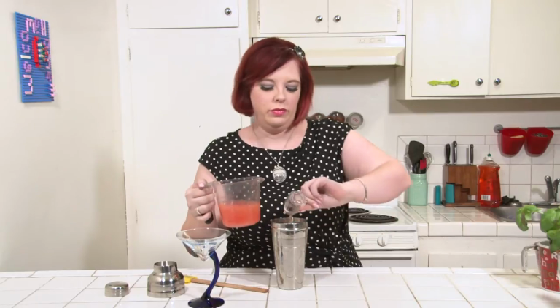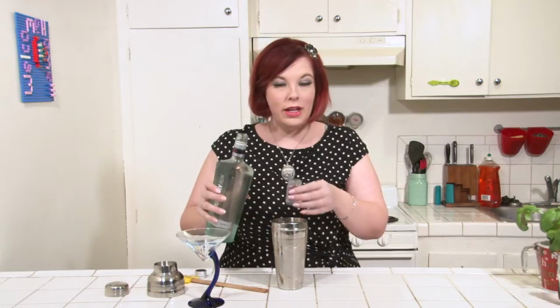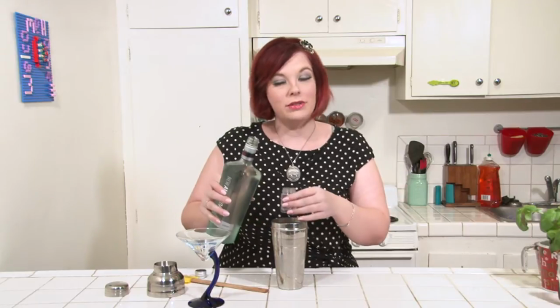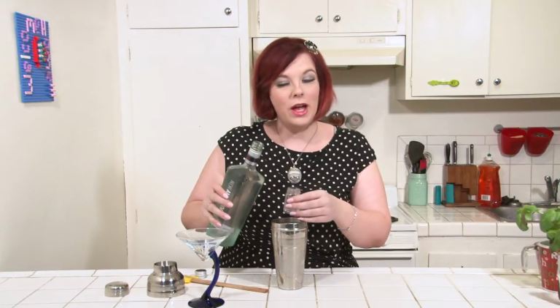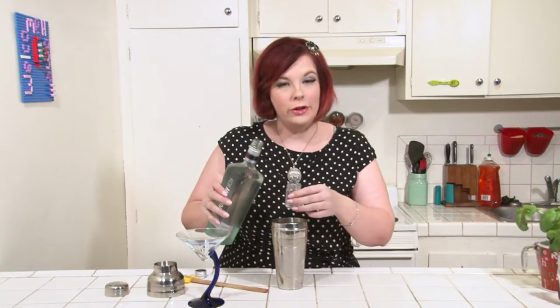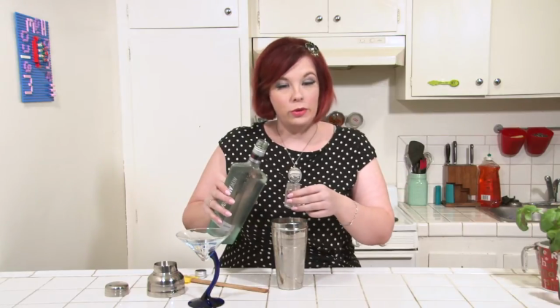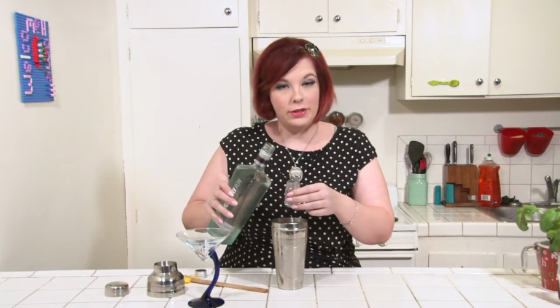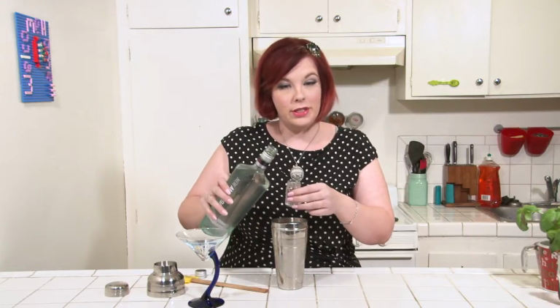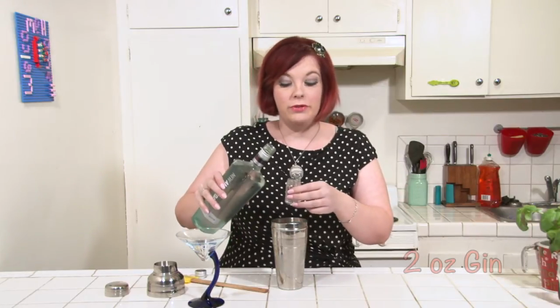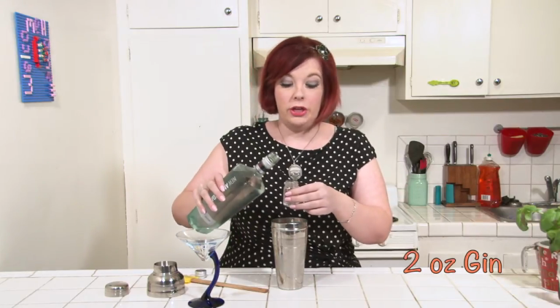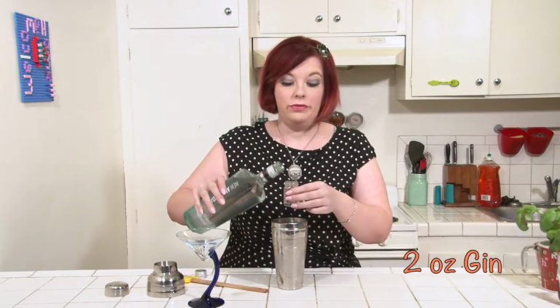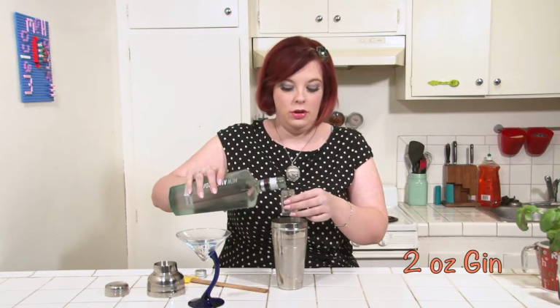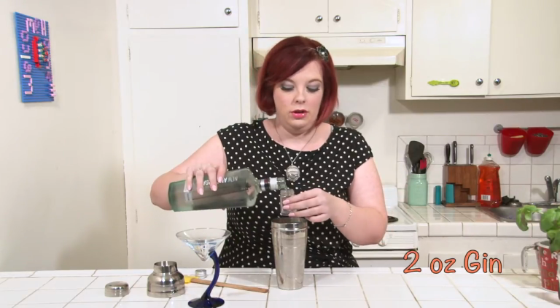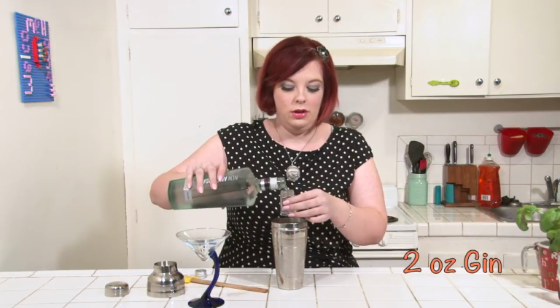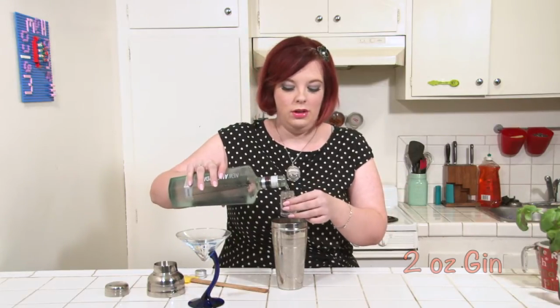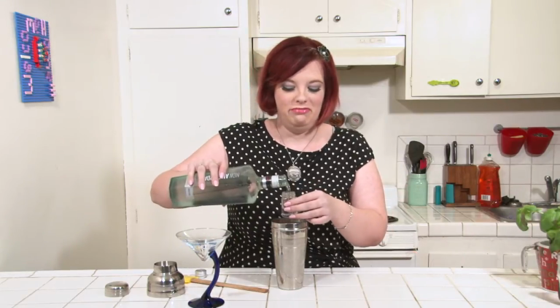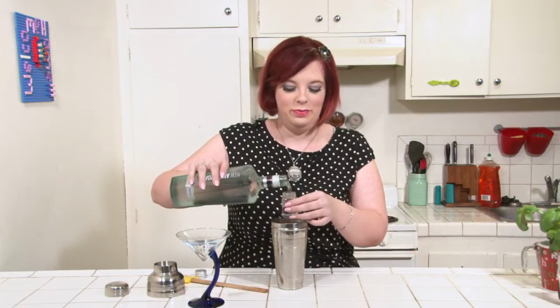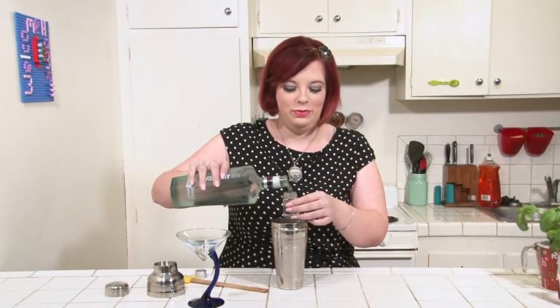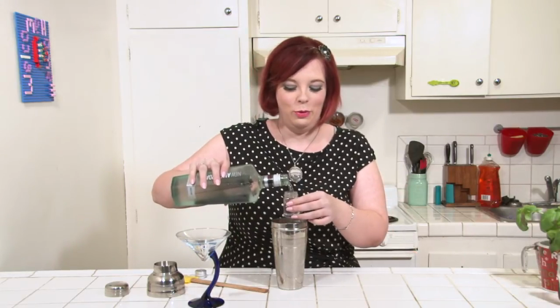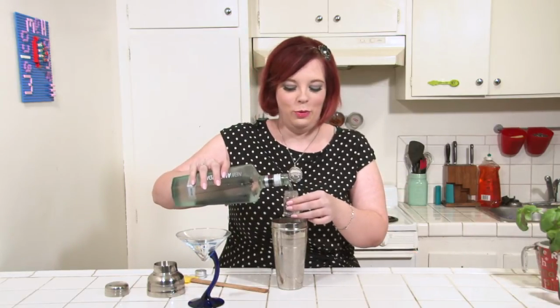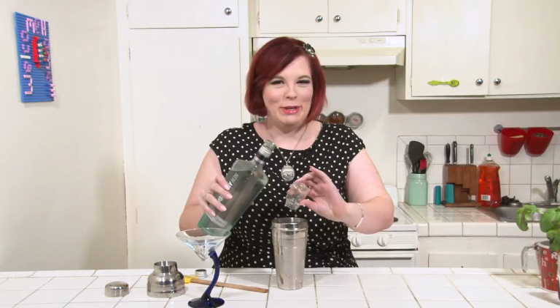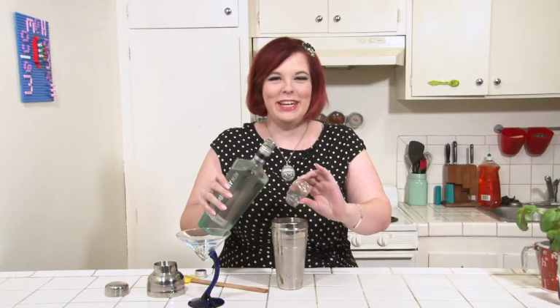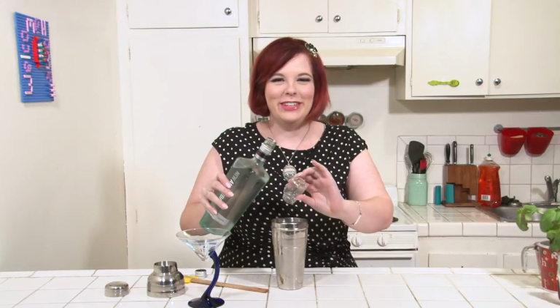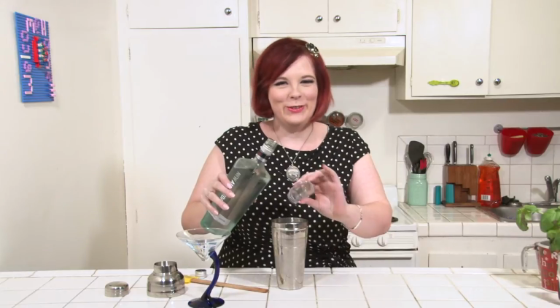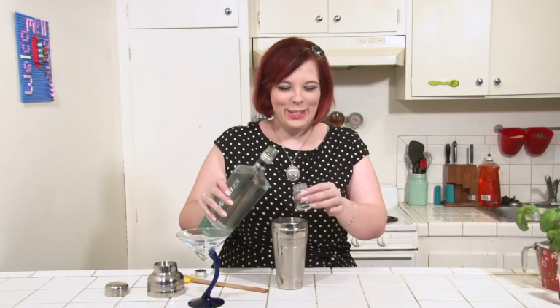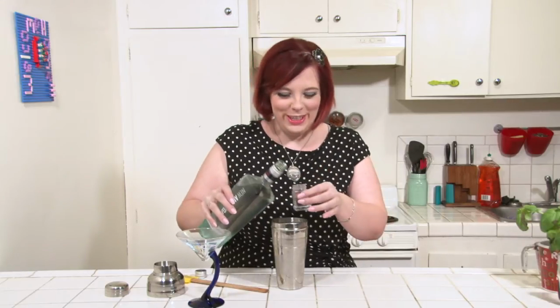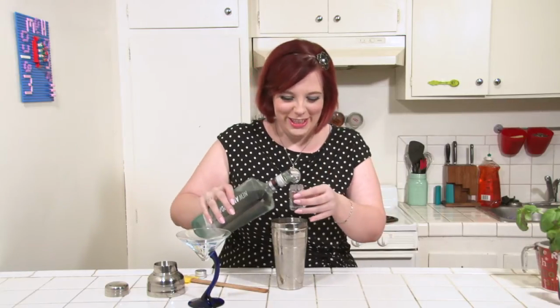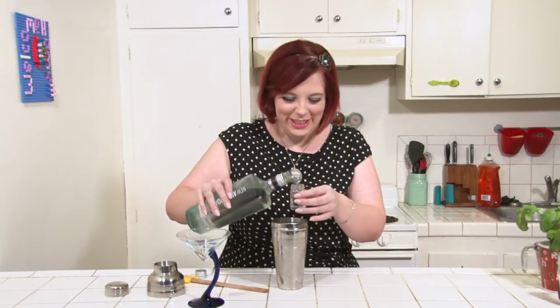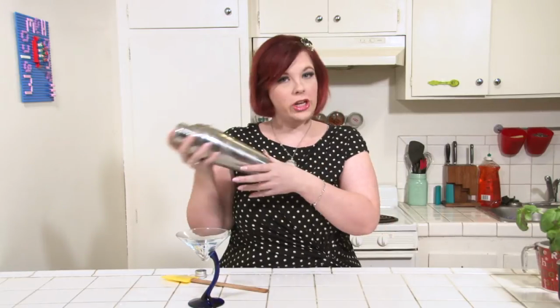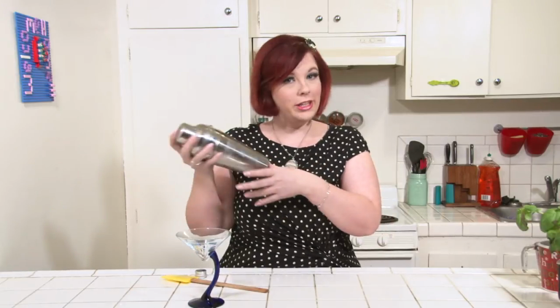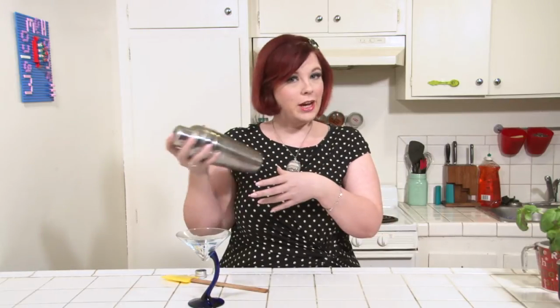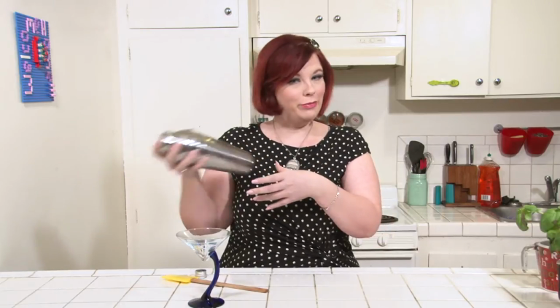Next, add two ounces of gin. Shake these up.